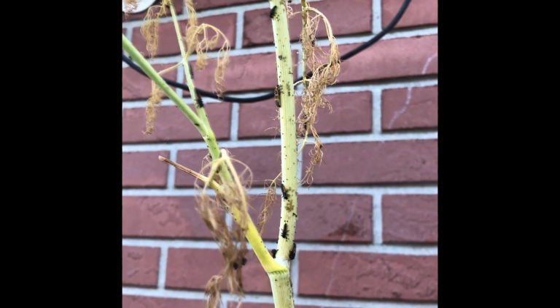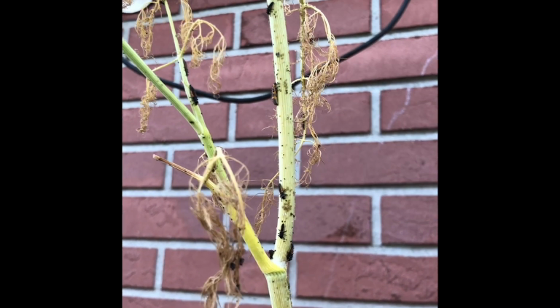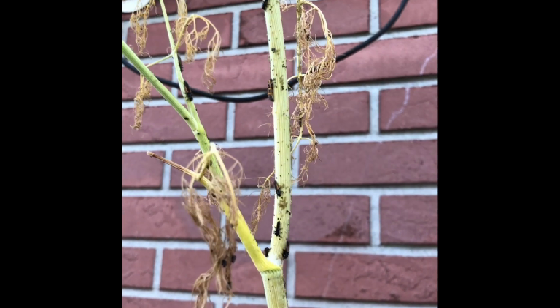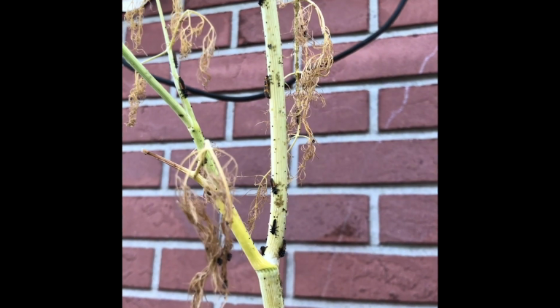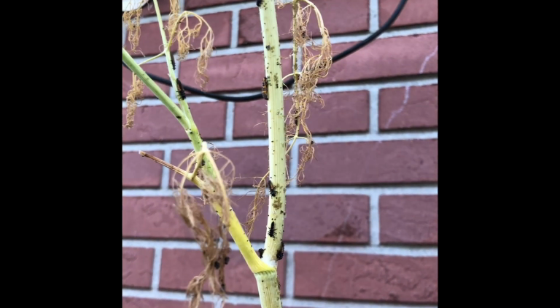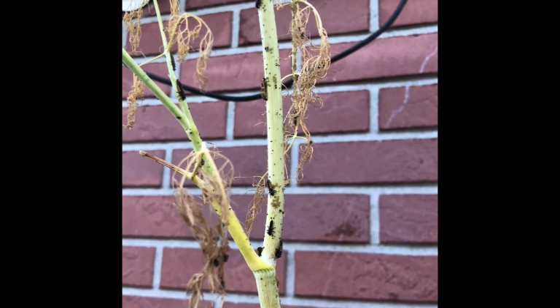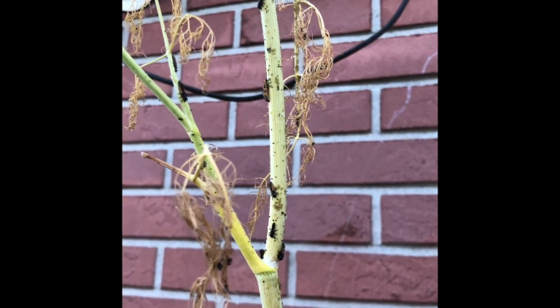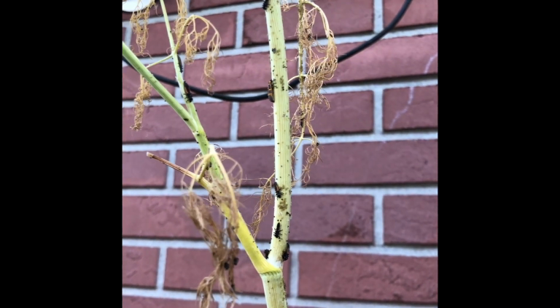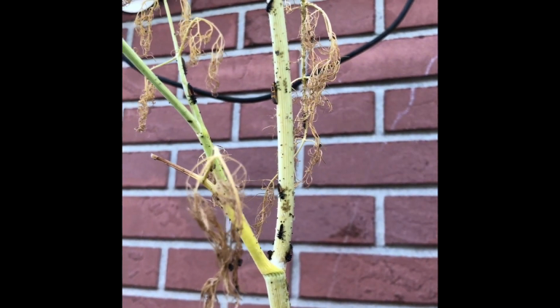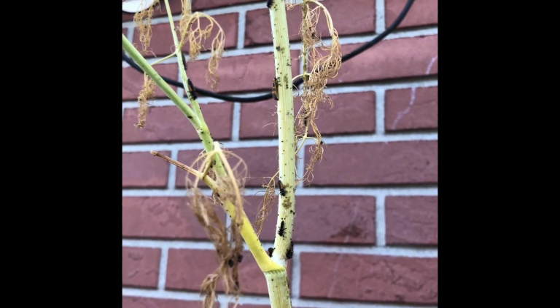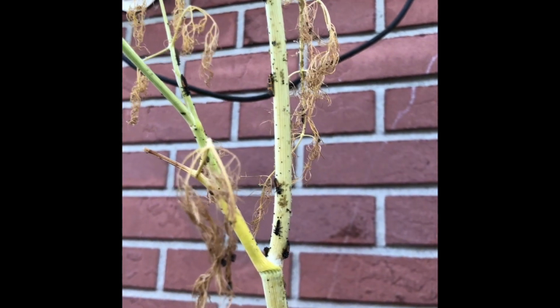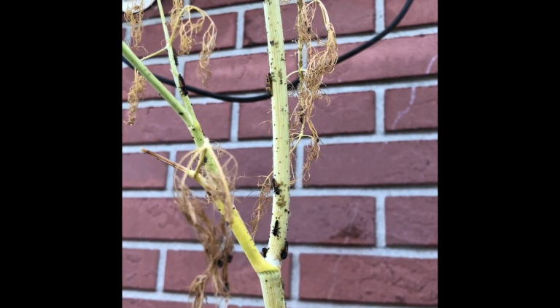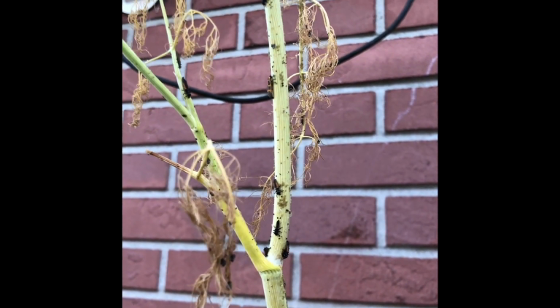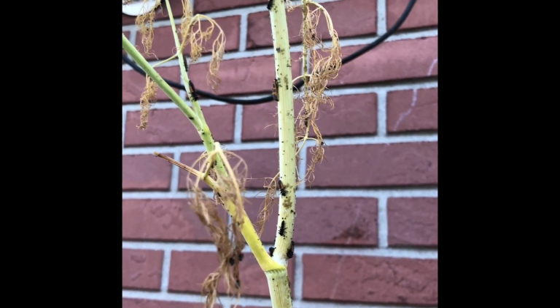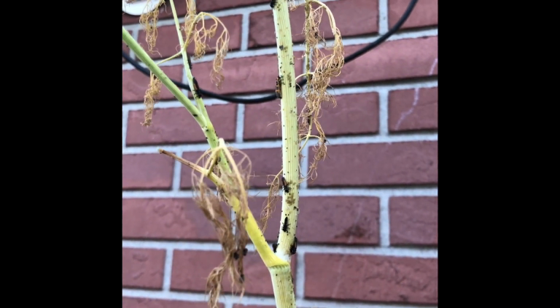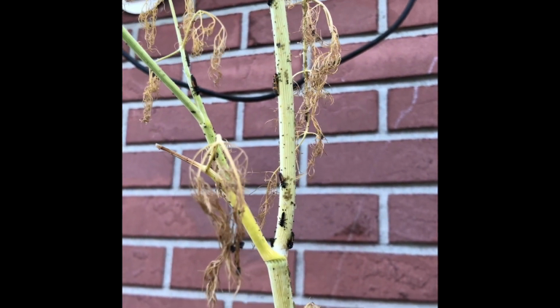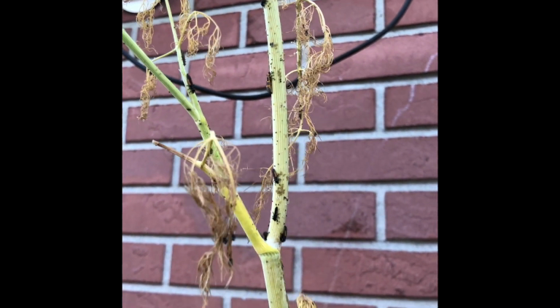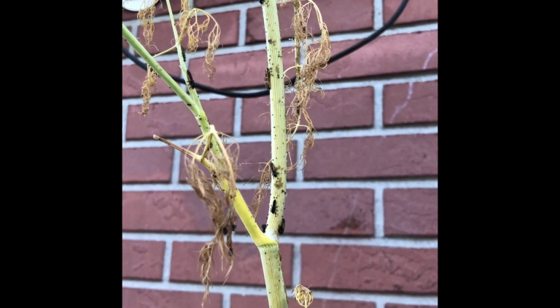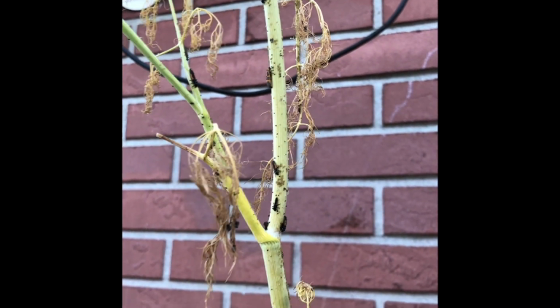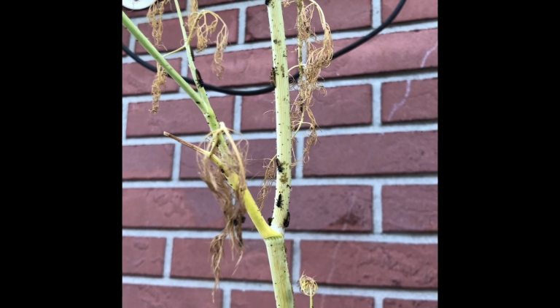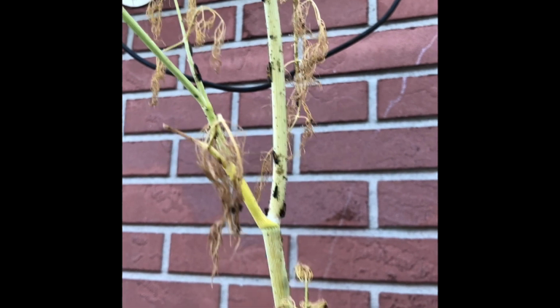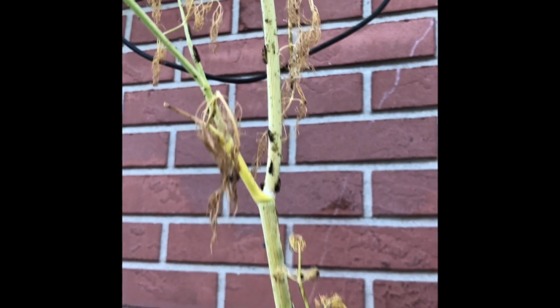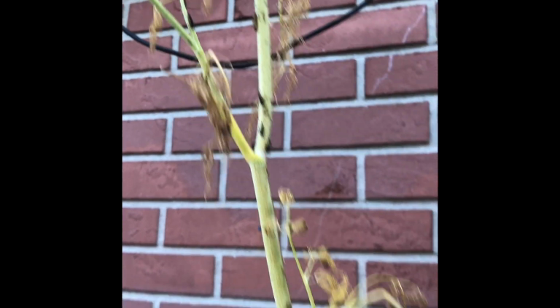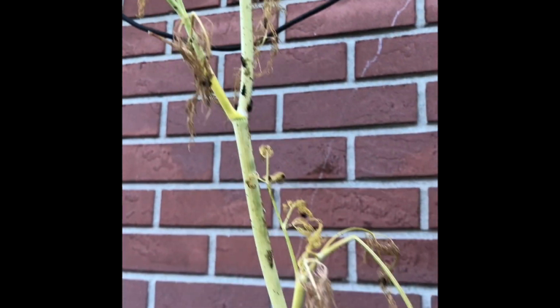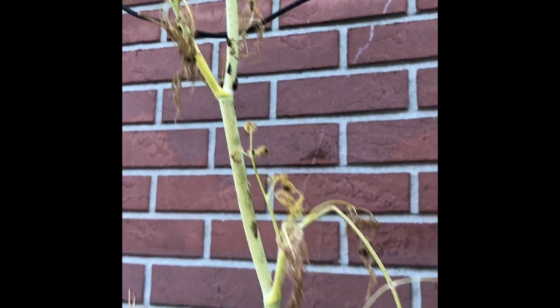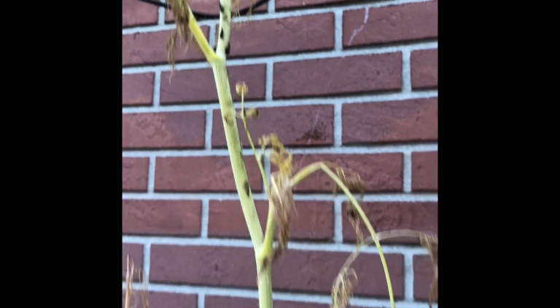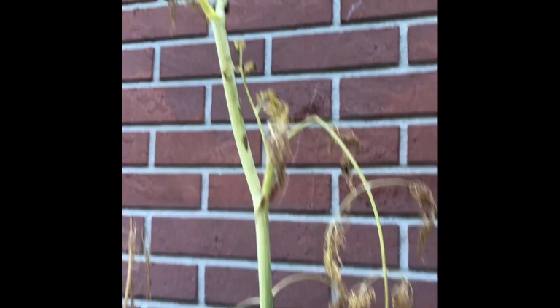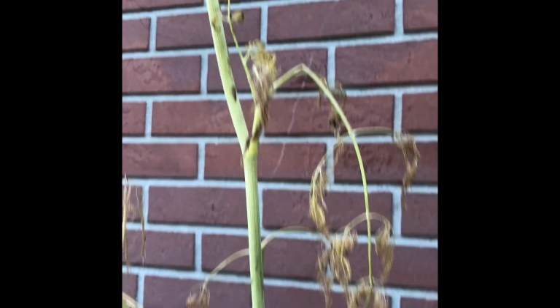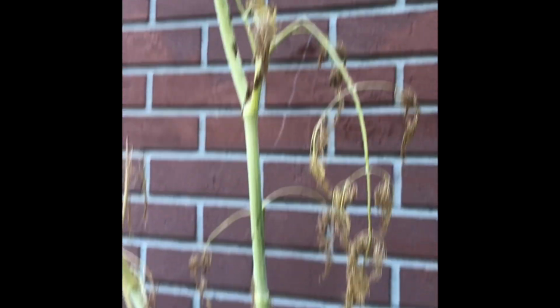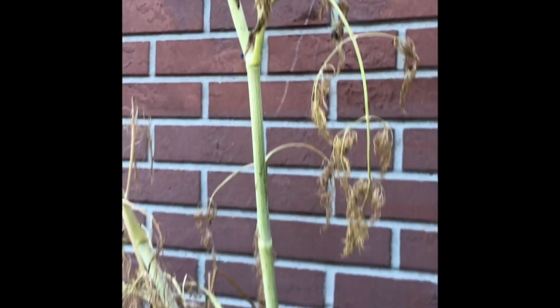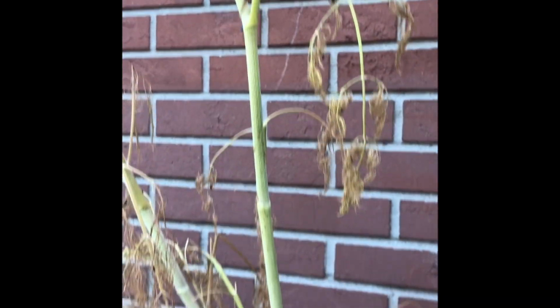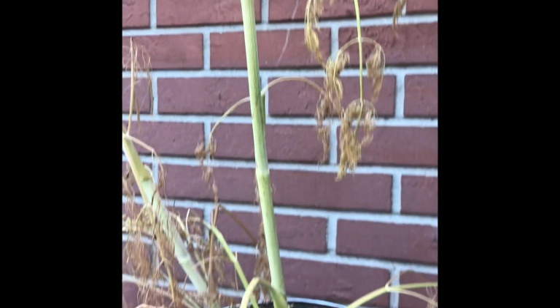Hi there. Welcome to Garden Friends. I'm Andrea here in Tampa, Florida, and I'm here with a dying dill plant.